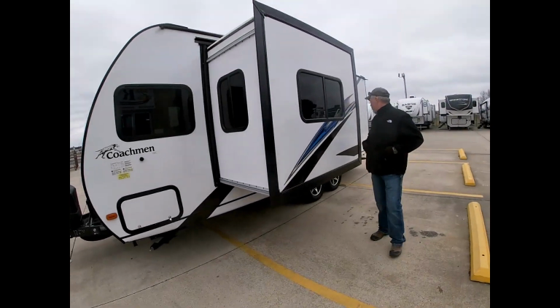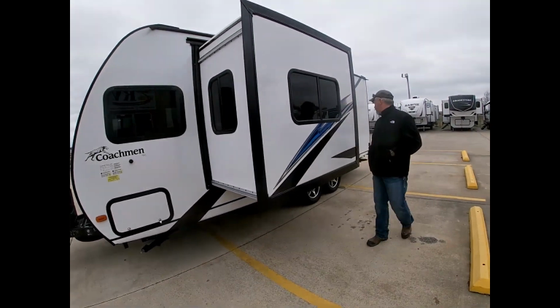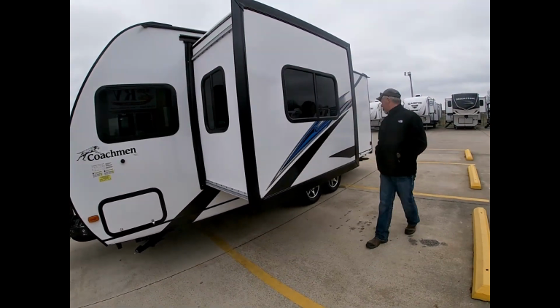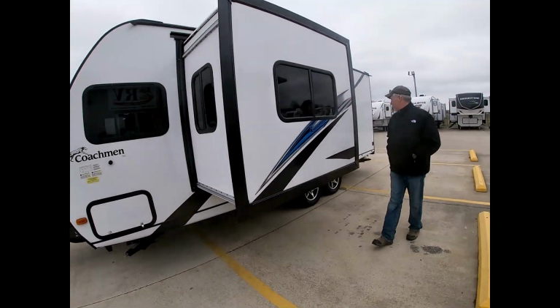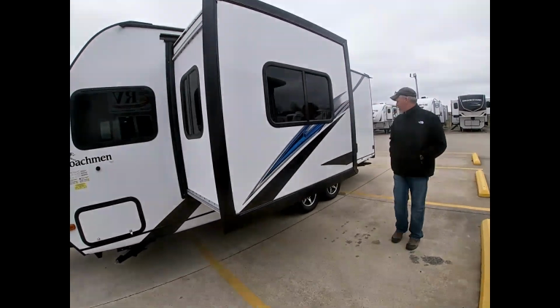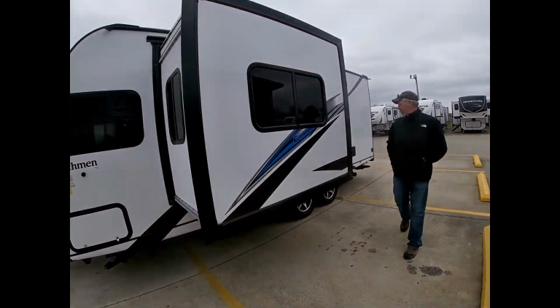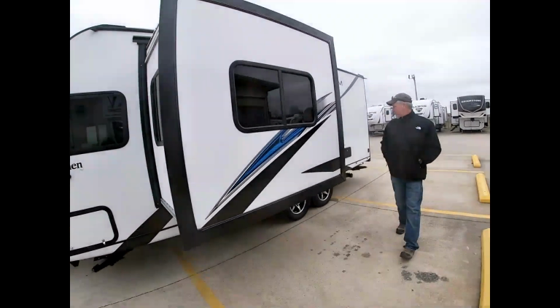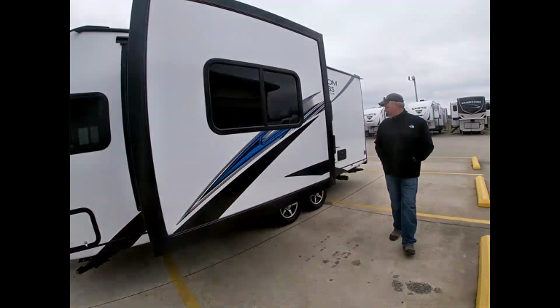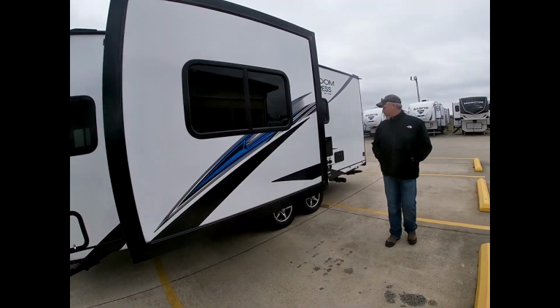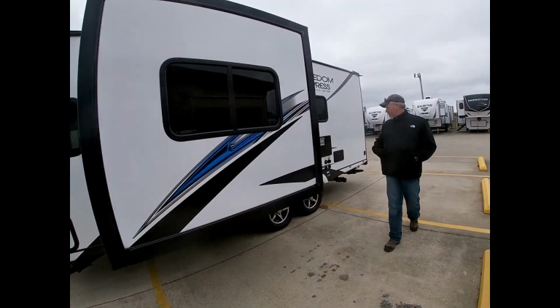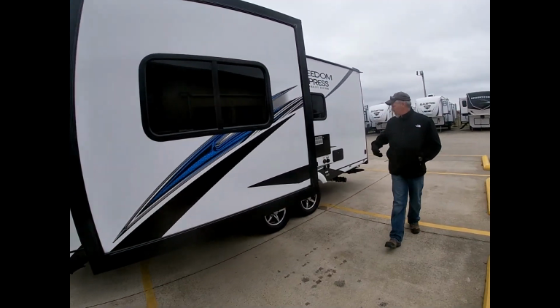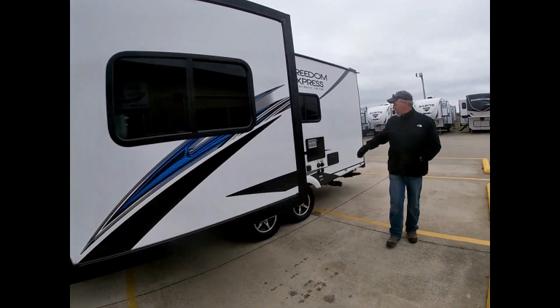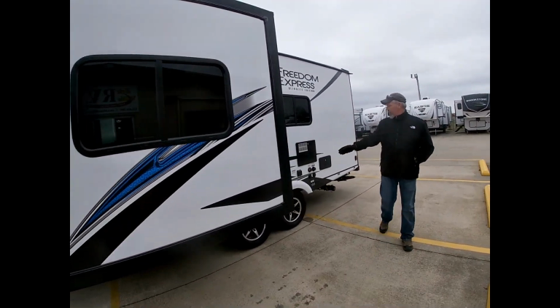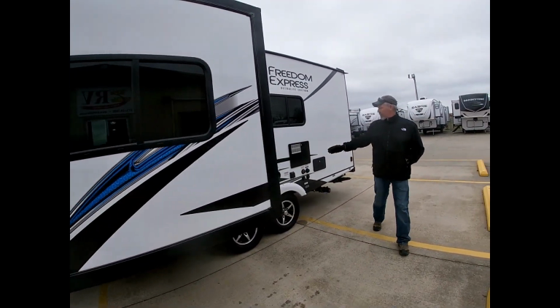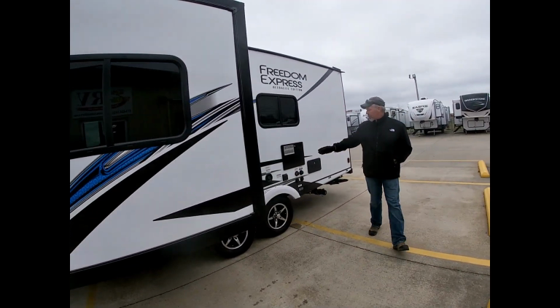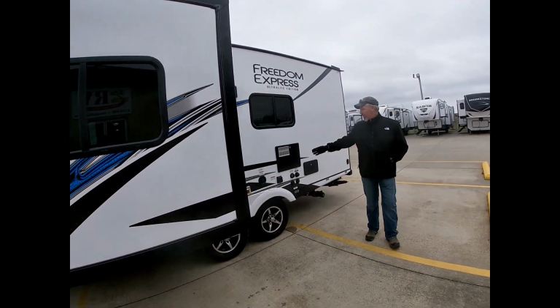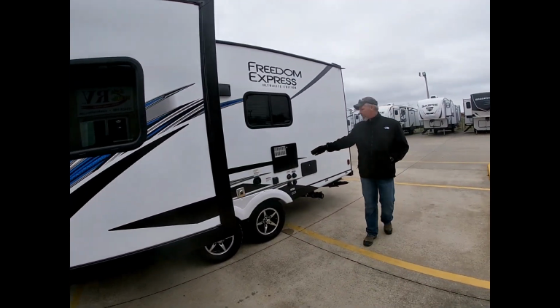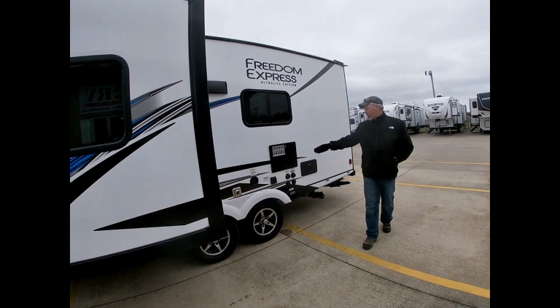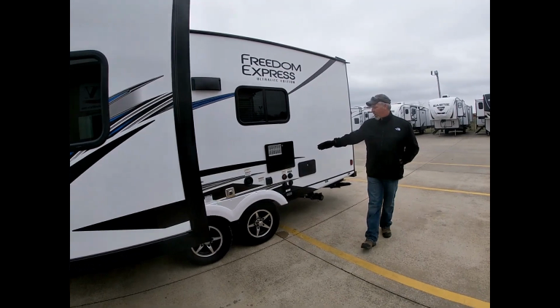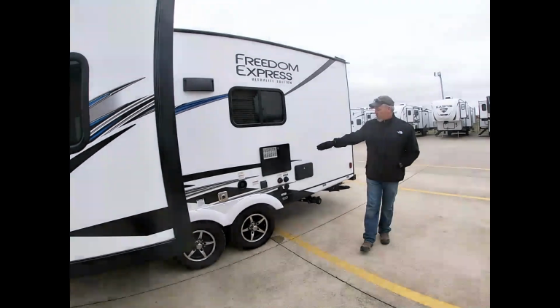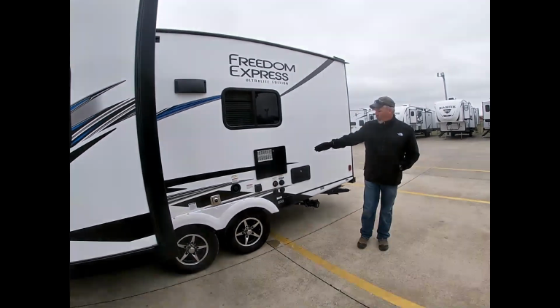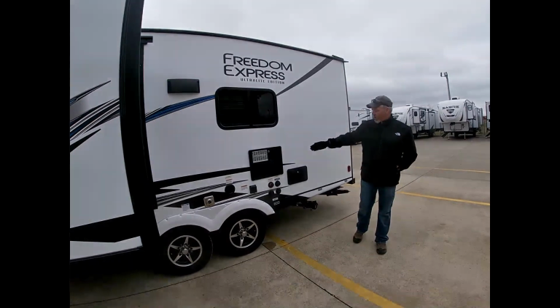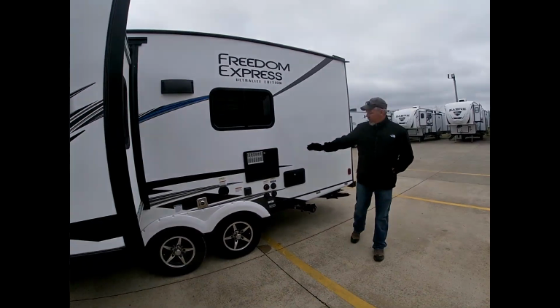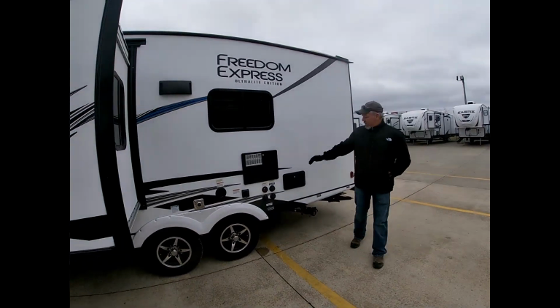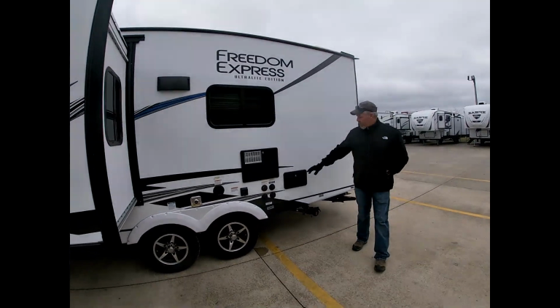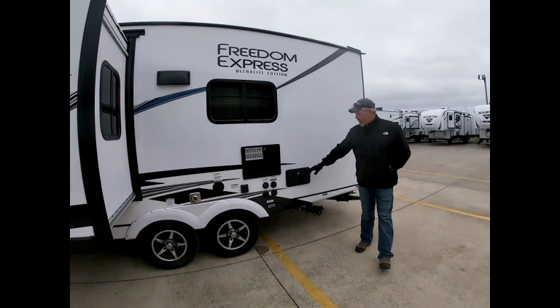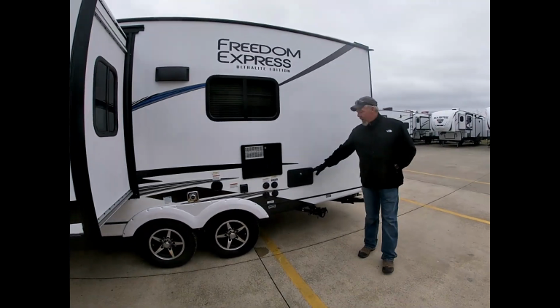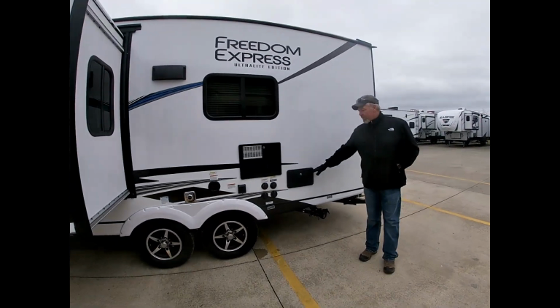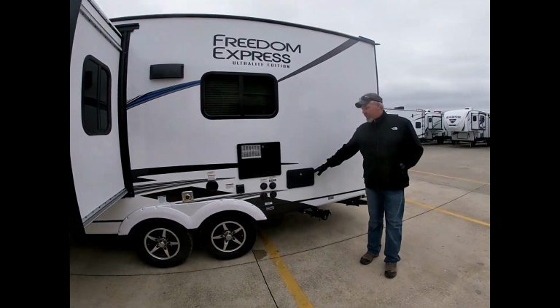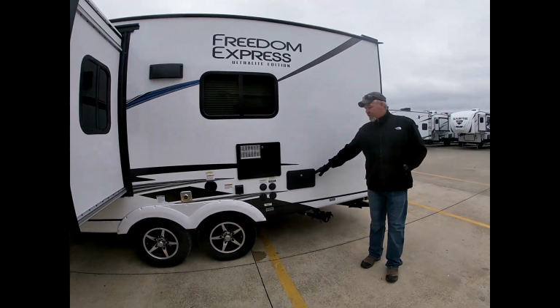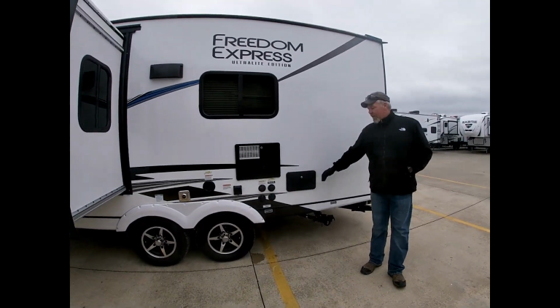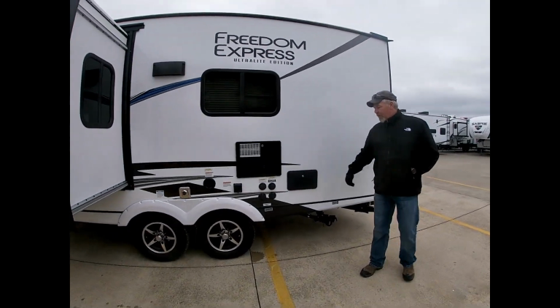Come on around — it has the big water heater and an outside shower.